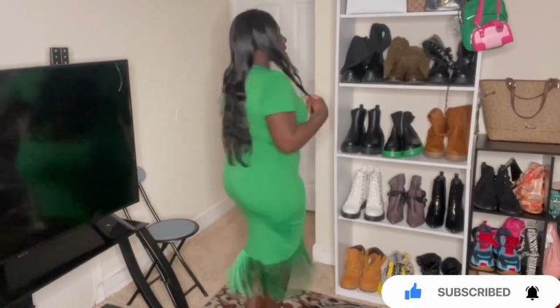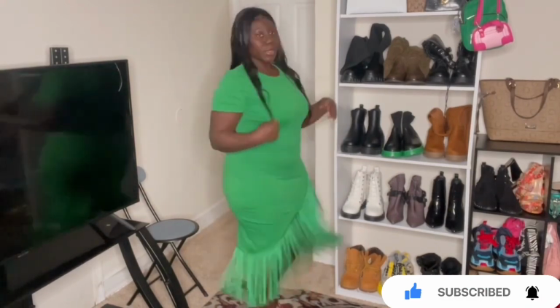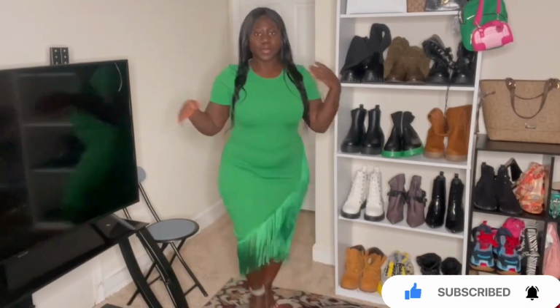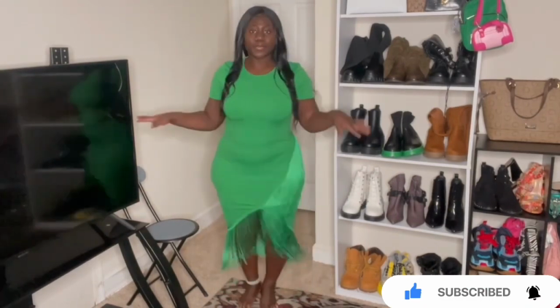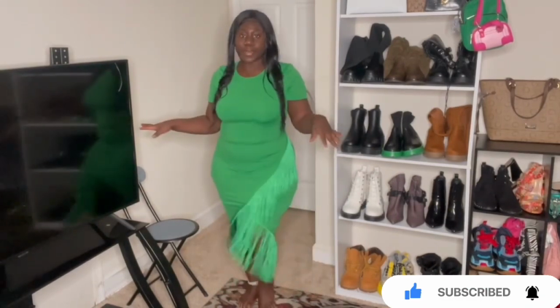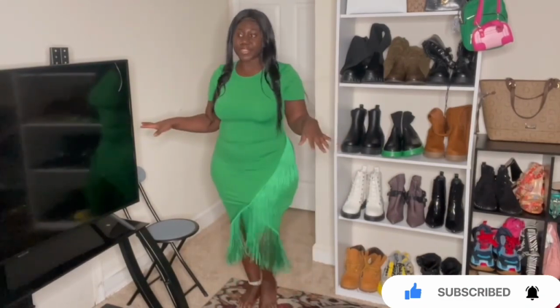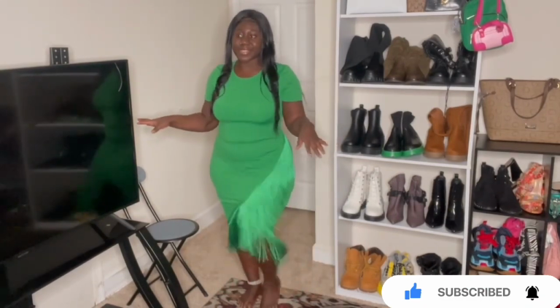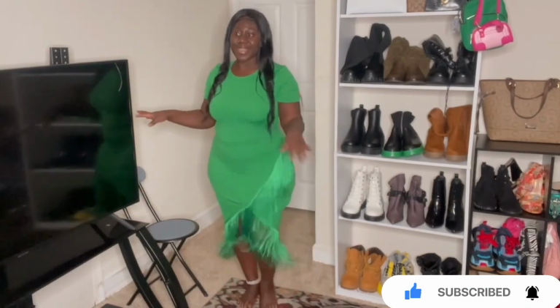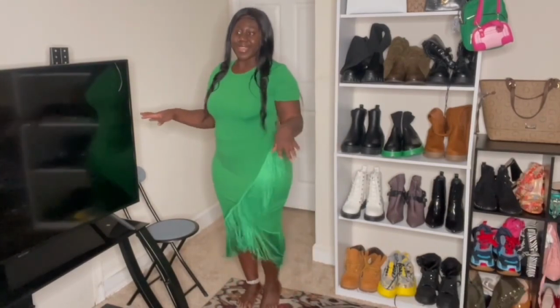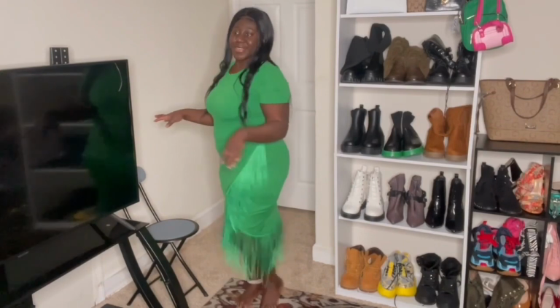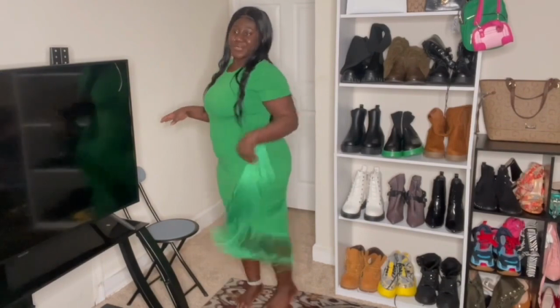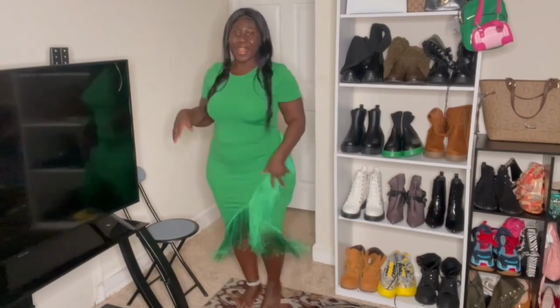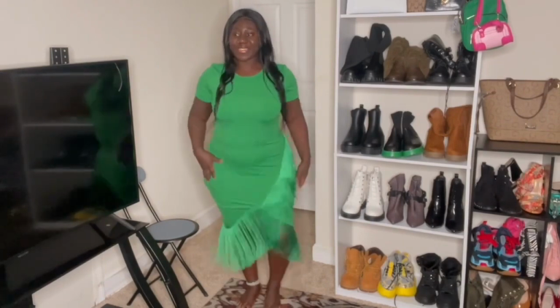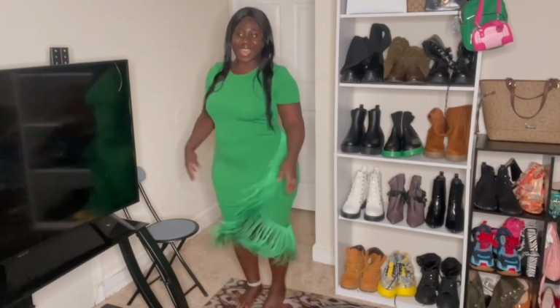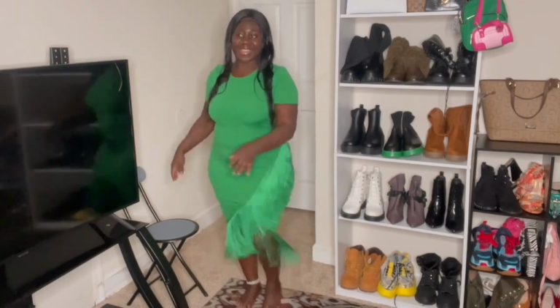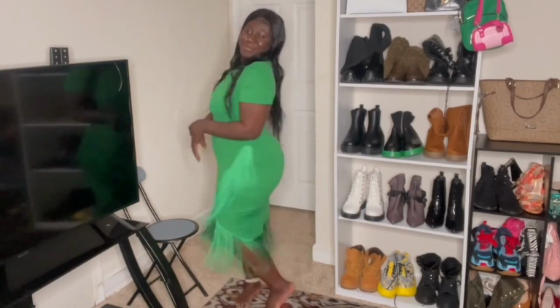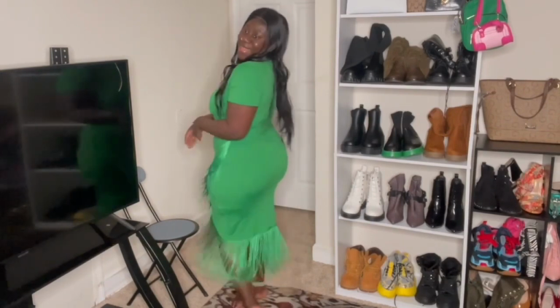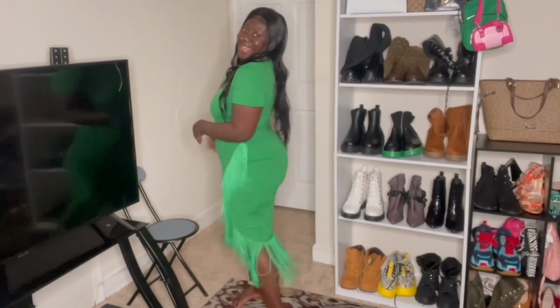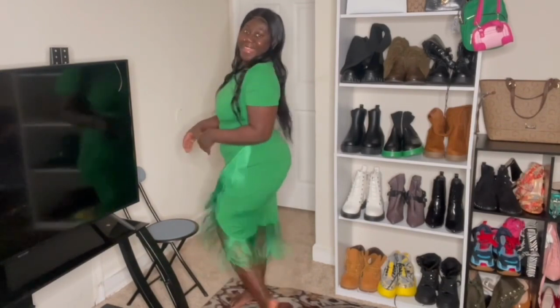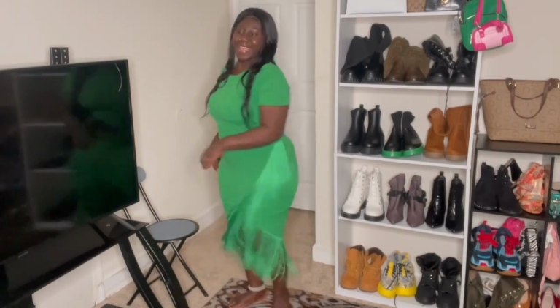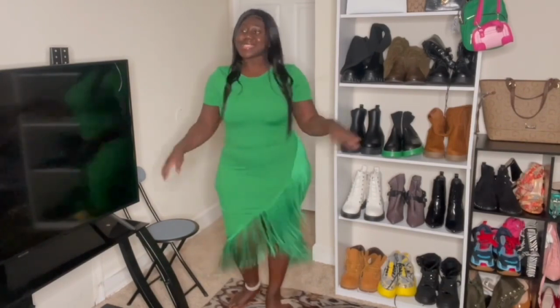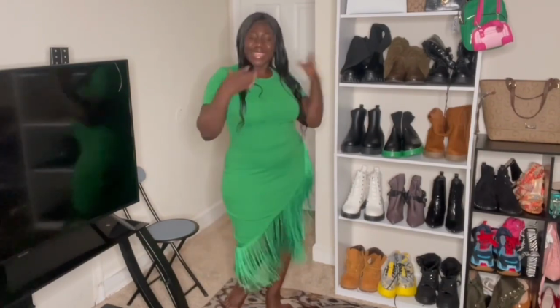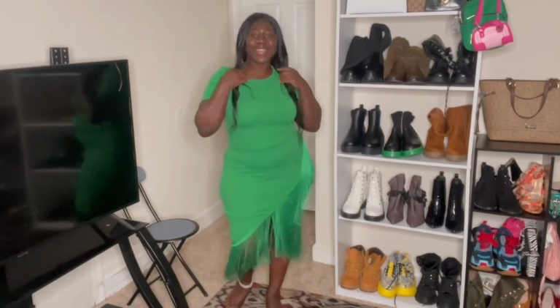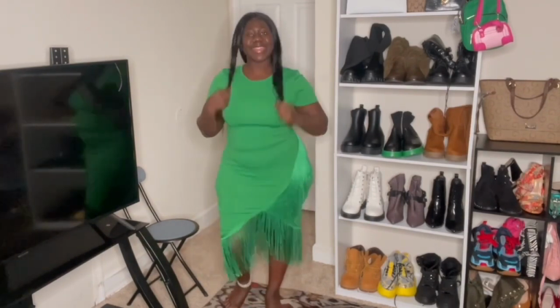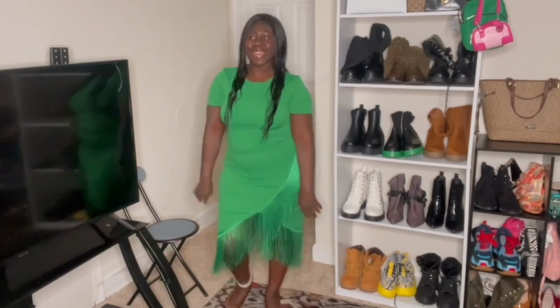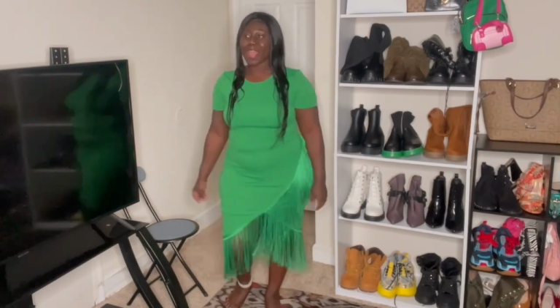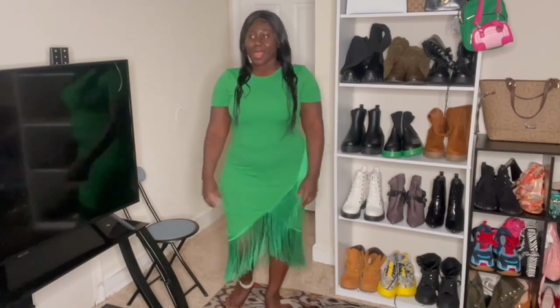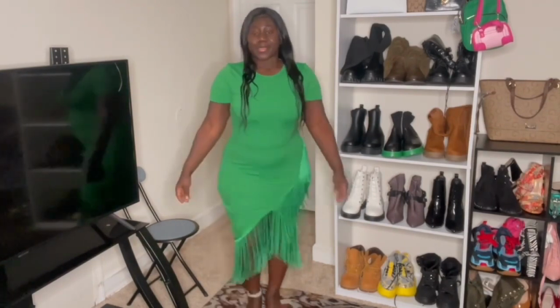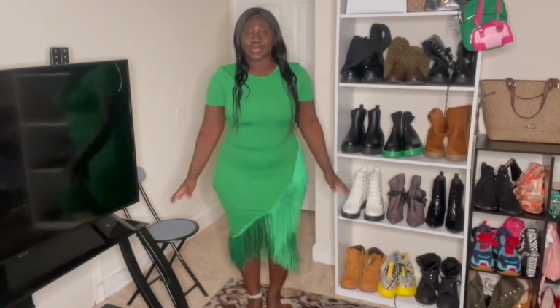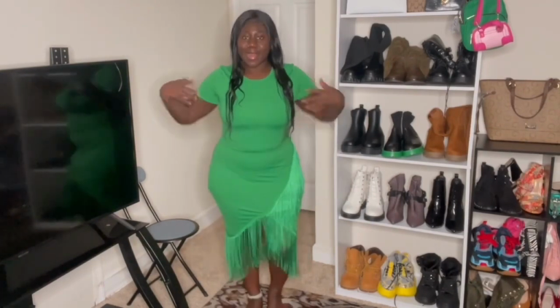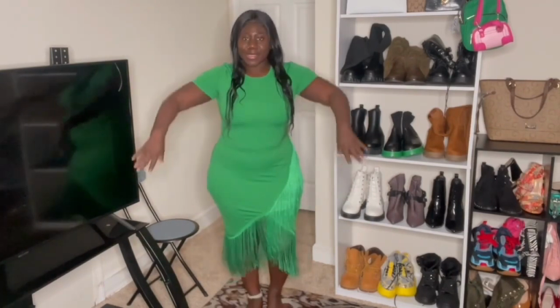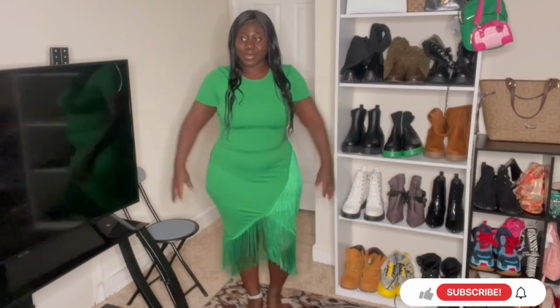It's a beautiful fringe dress — you can see the fringe on the side and the back. It's a given. I love me some green!